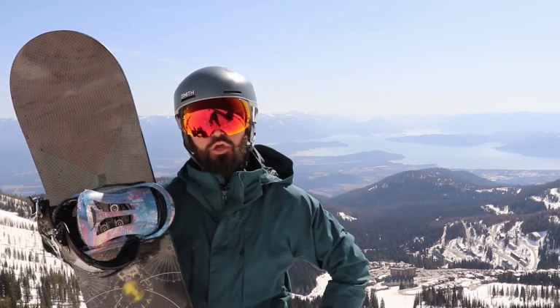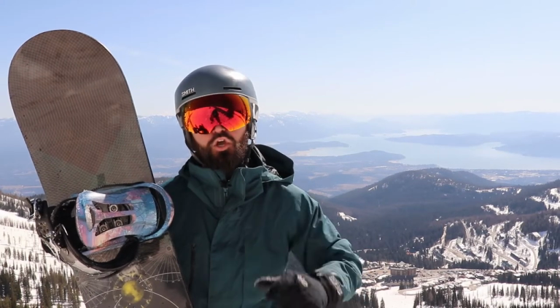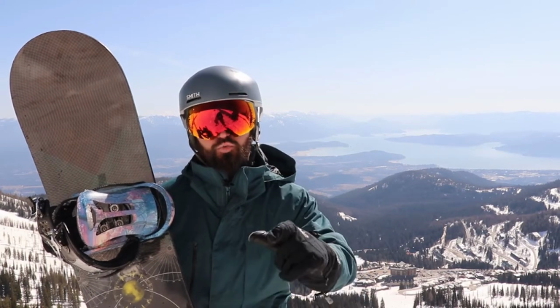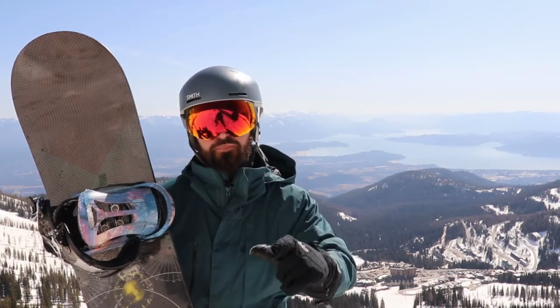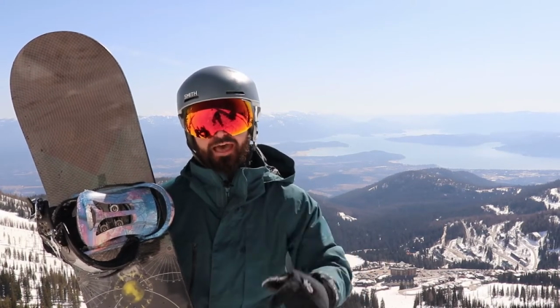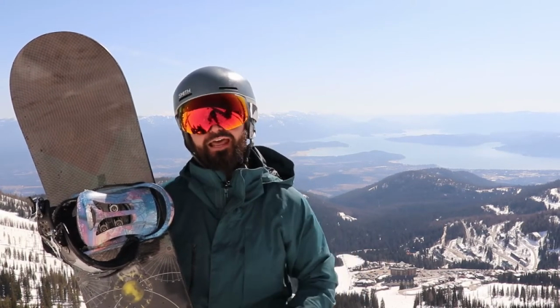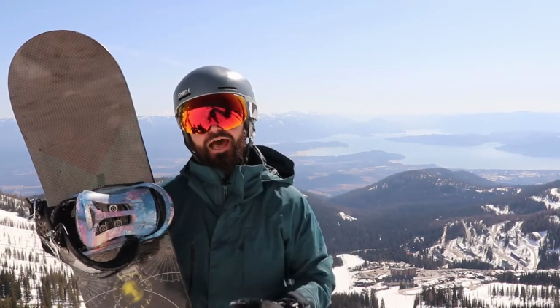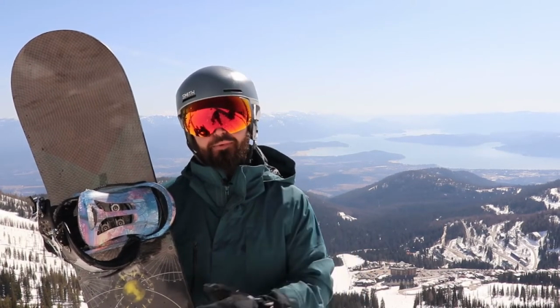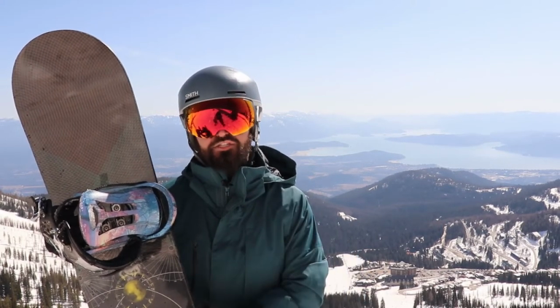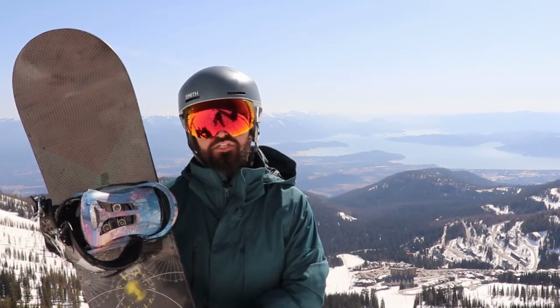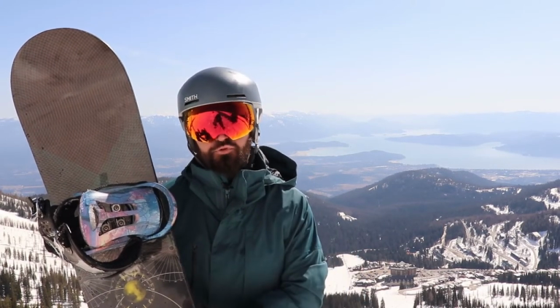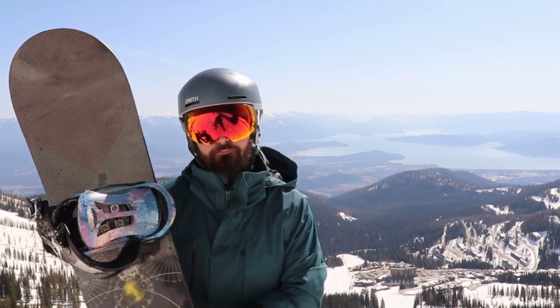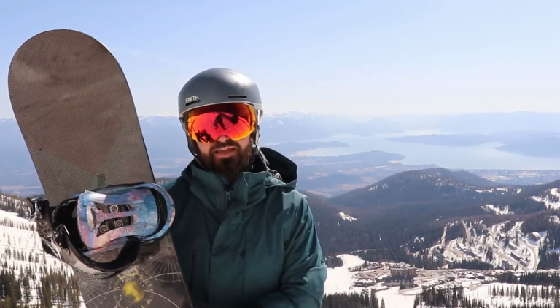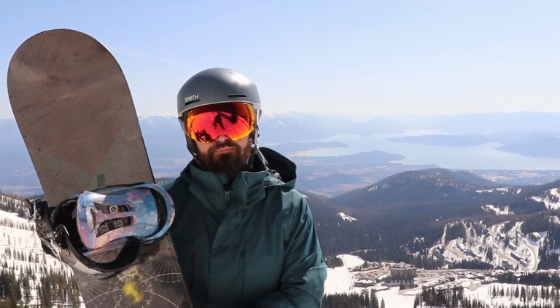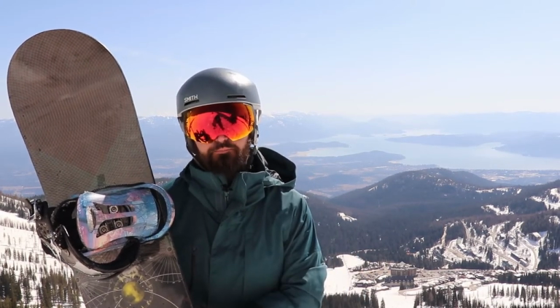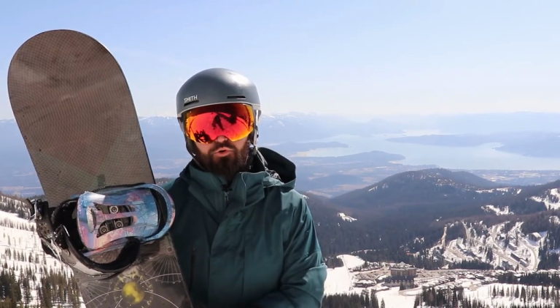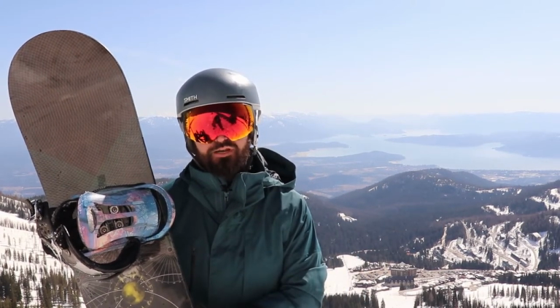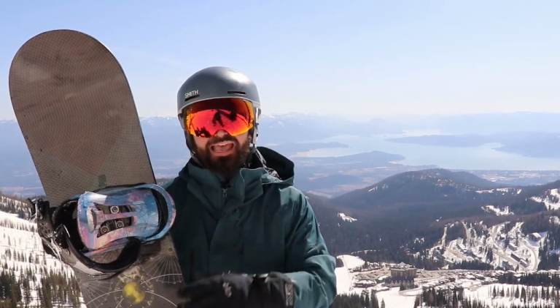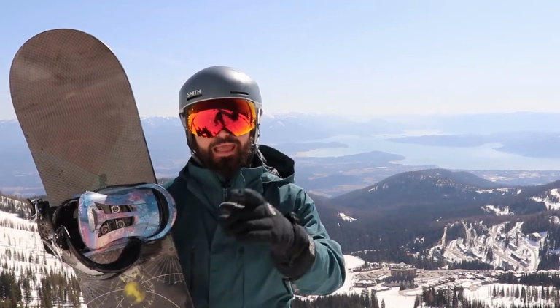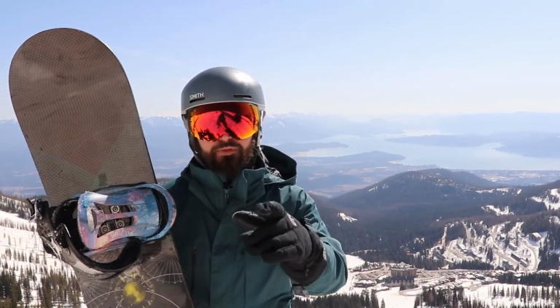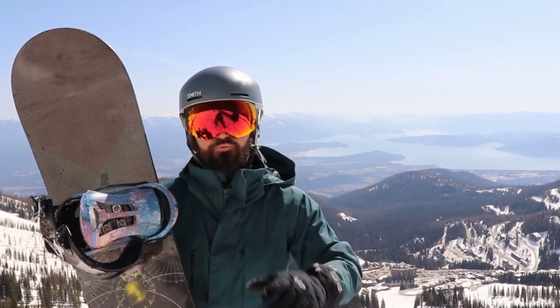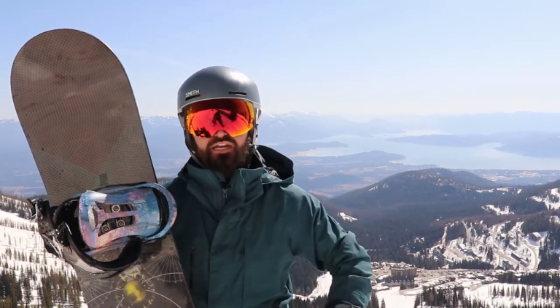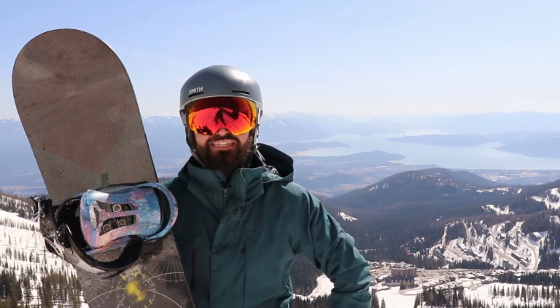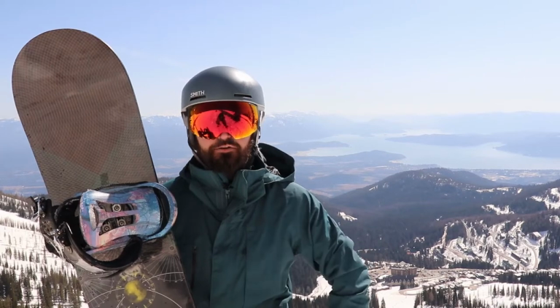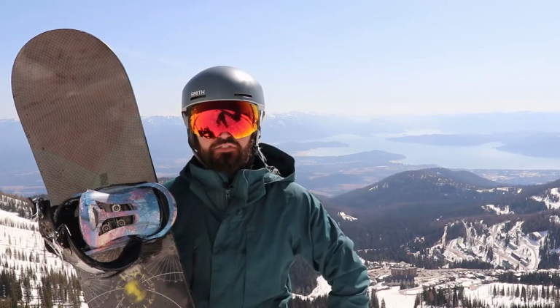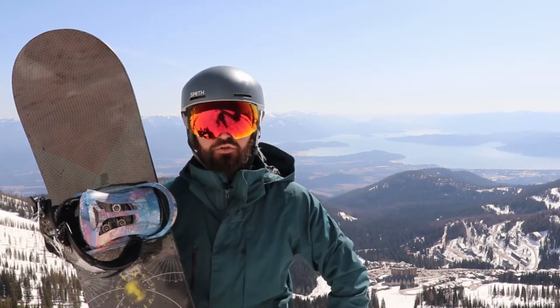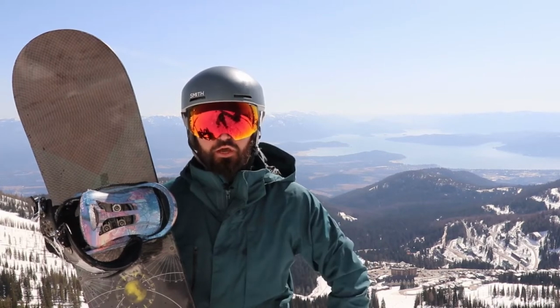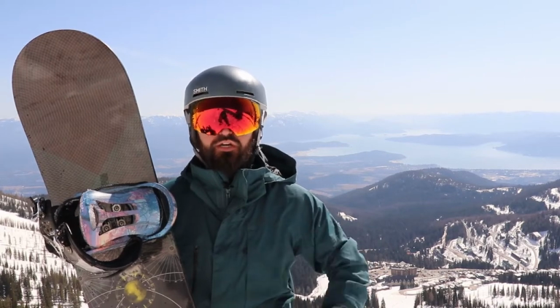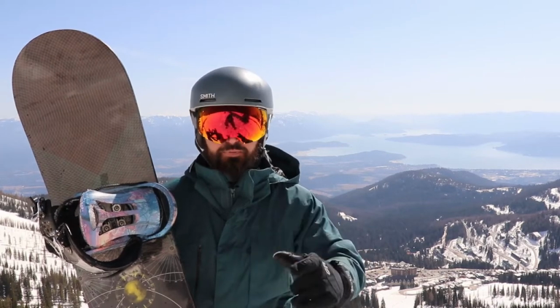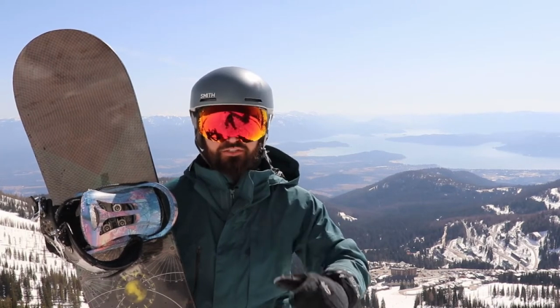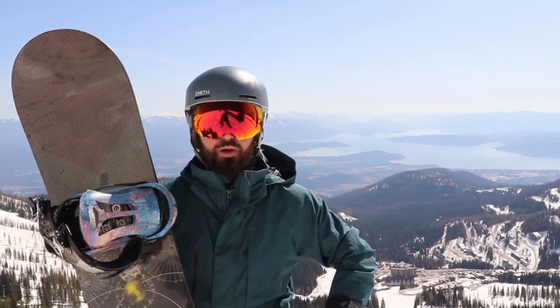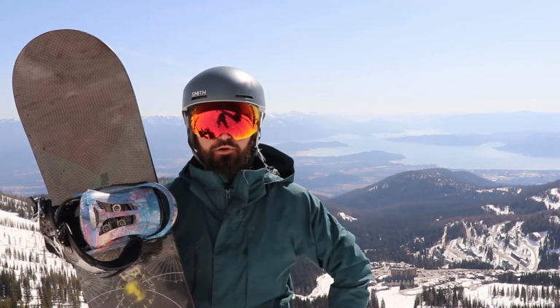With that, I'm actually going to strap back into my board and meet Brandon down in the studio to begin this webinar.